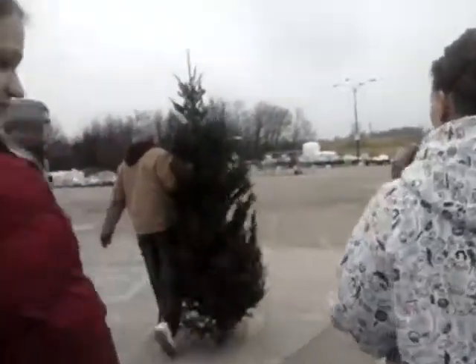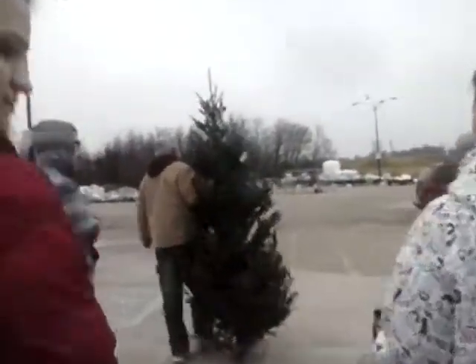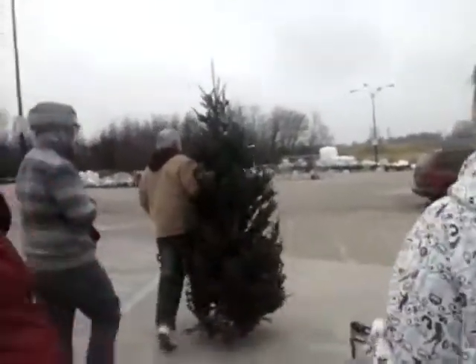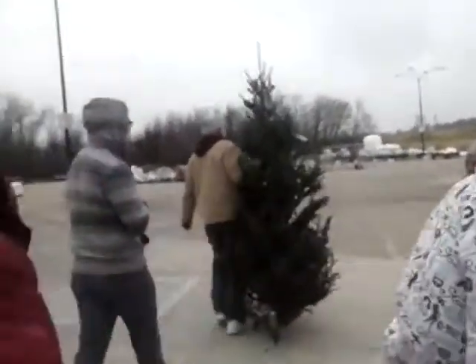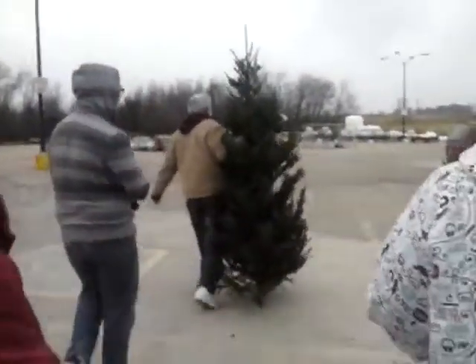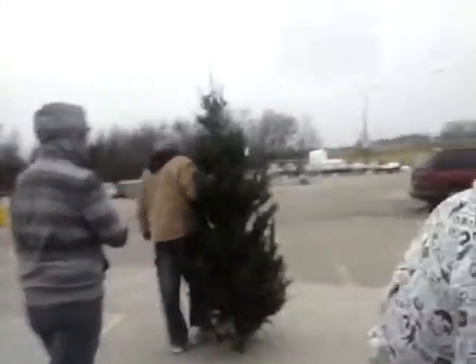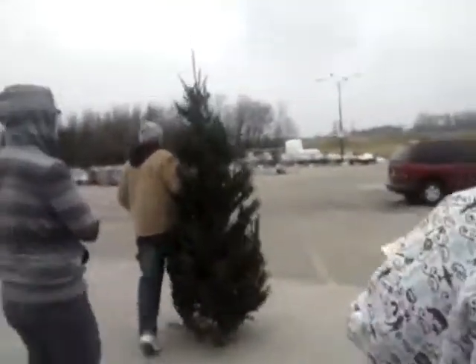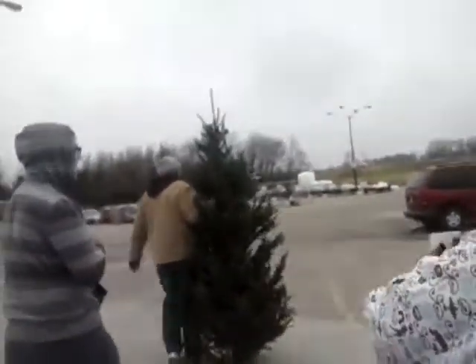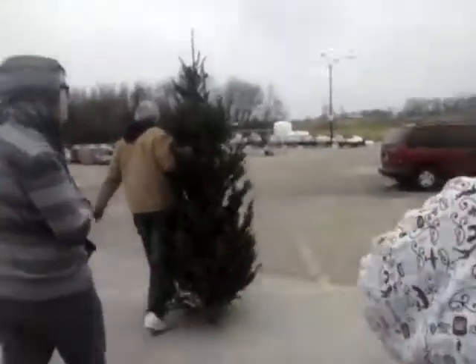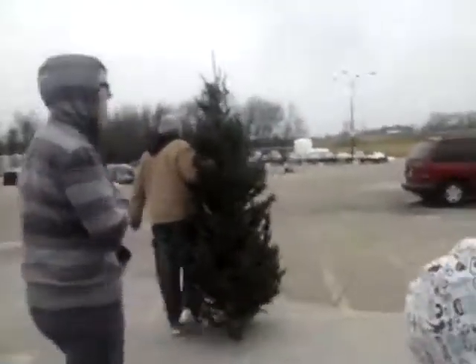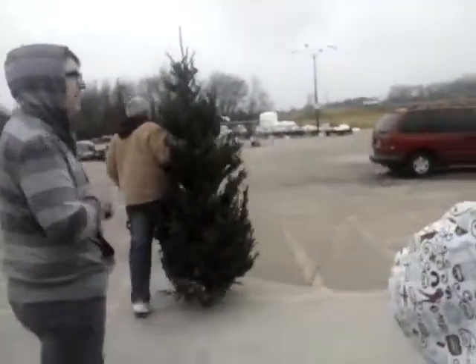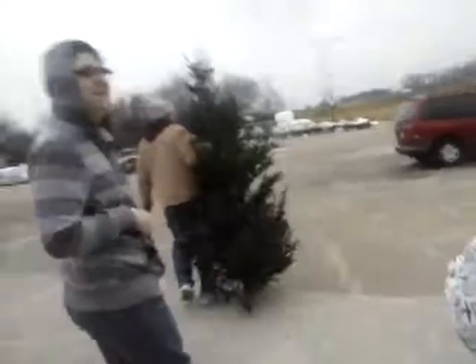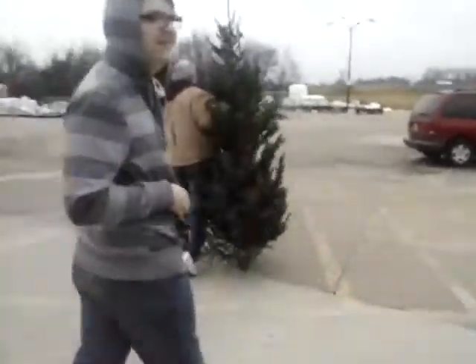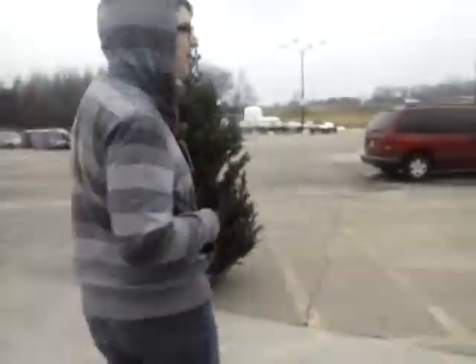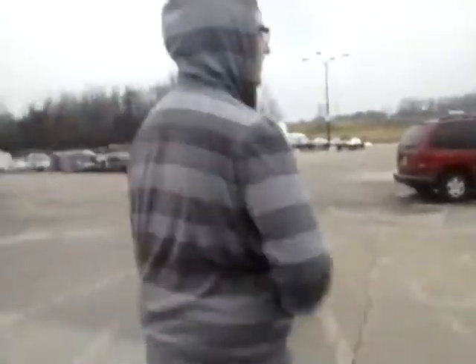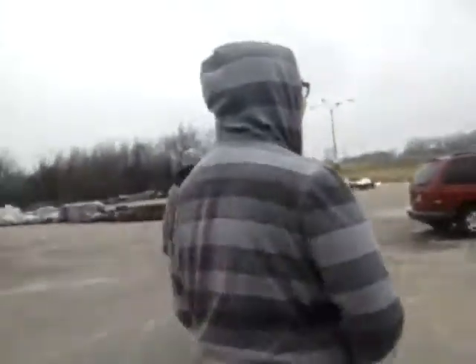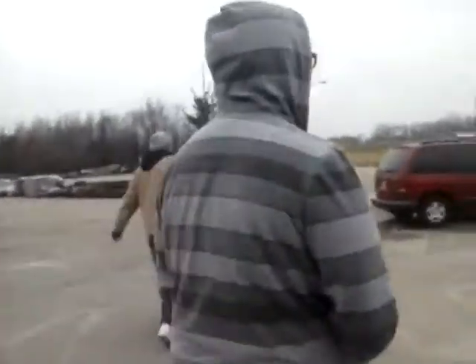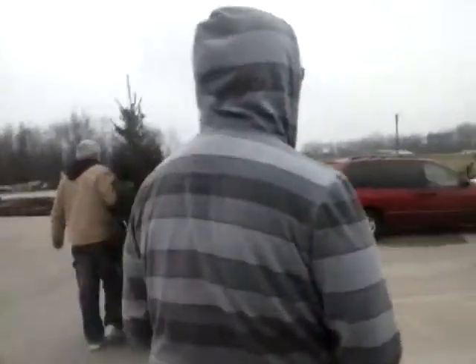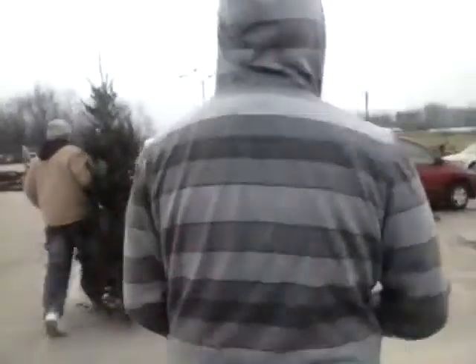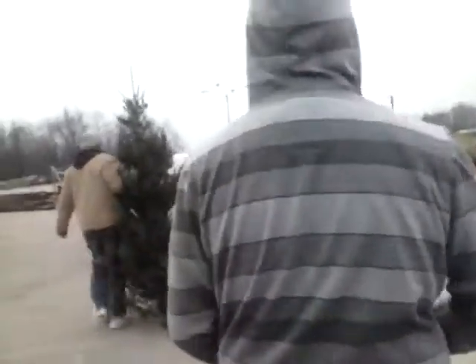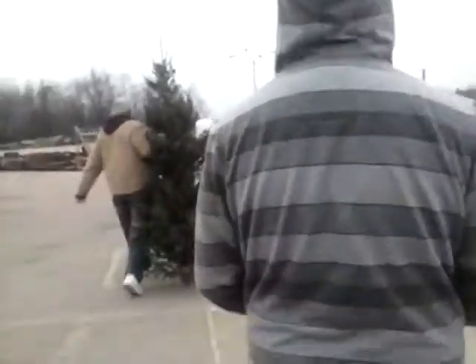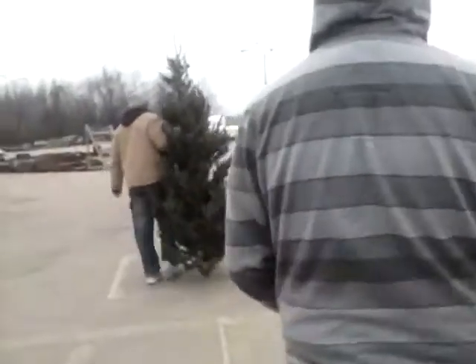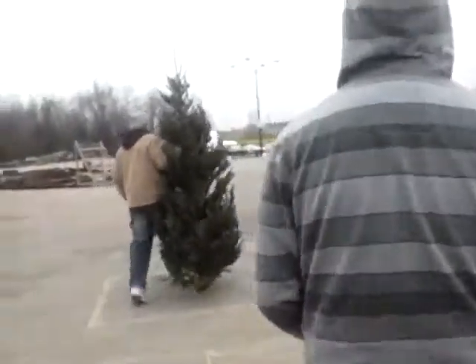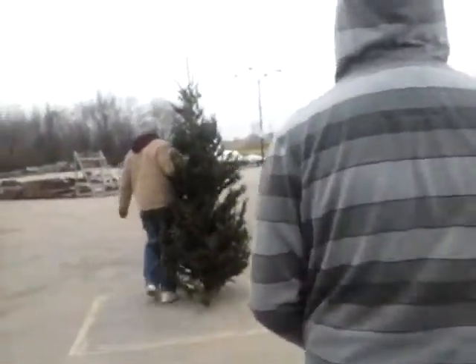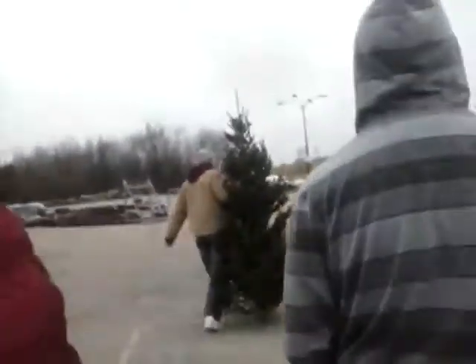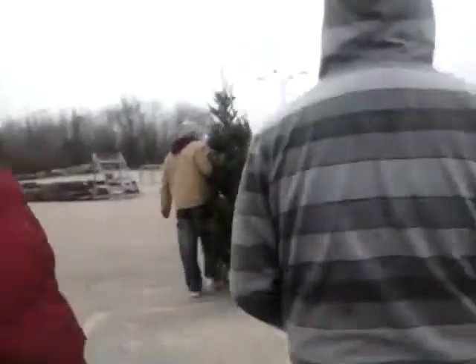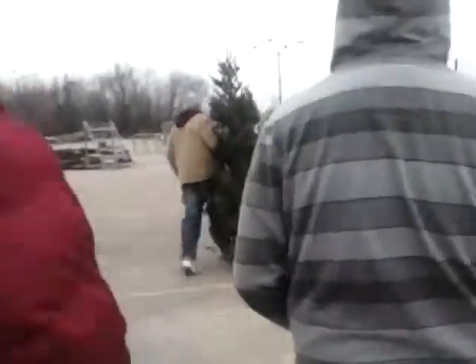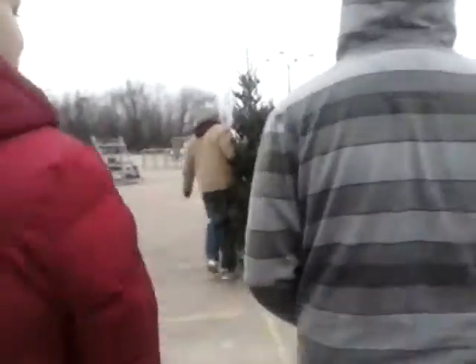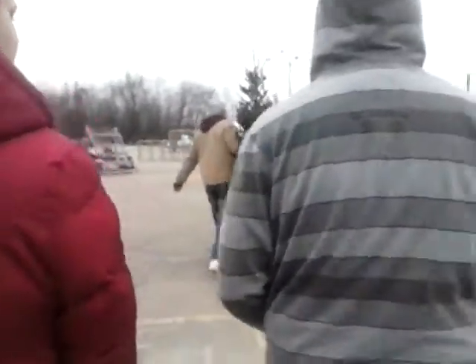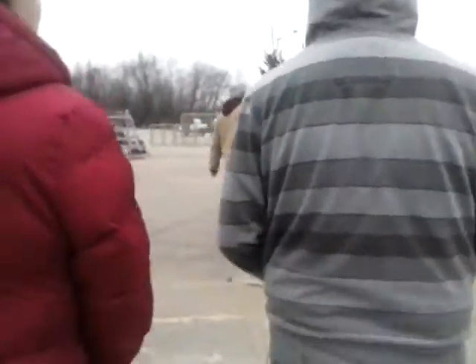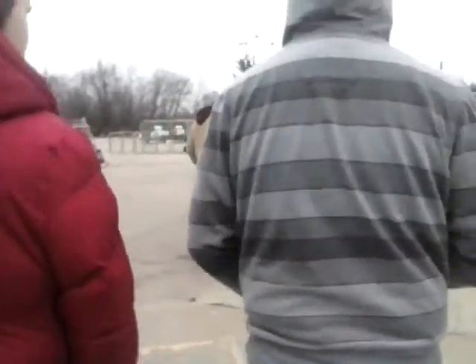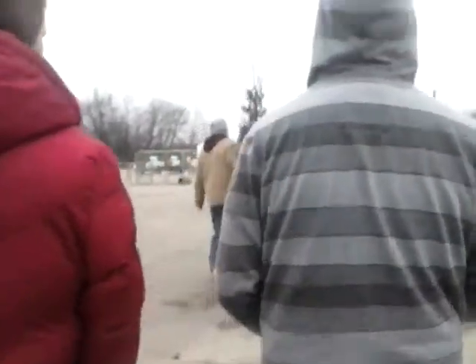Okay, so we are now about to stuff the tree into my dad's truck. He grabbed the chimney and stuffed the tree up.